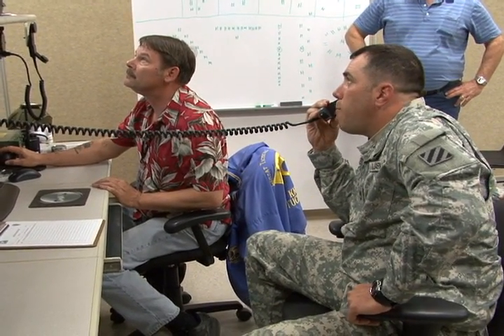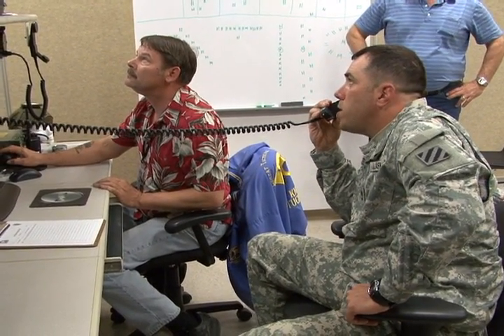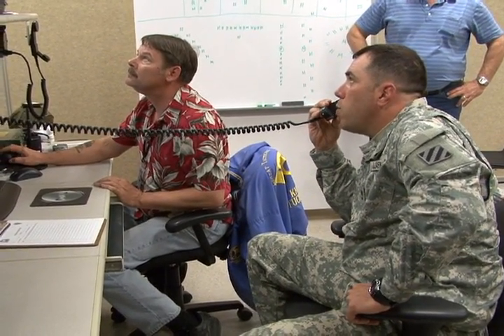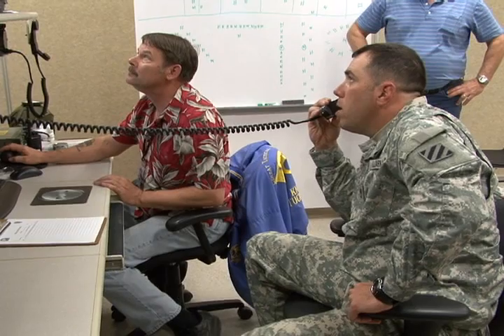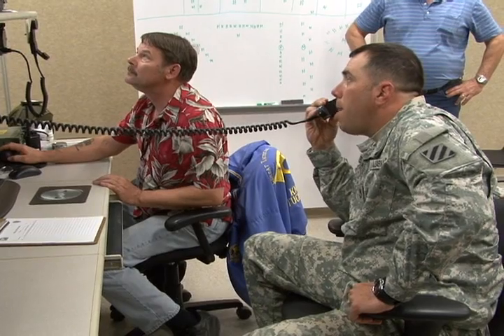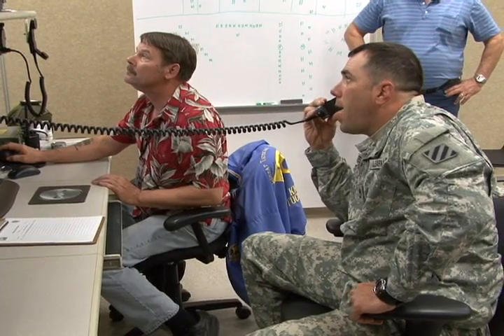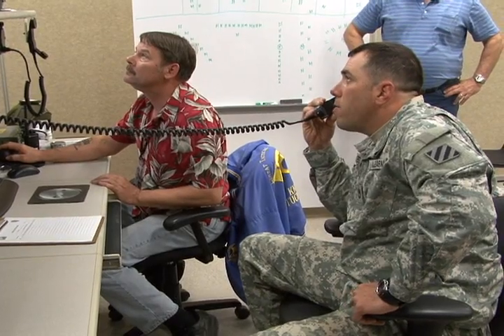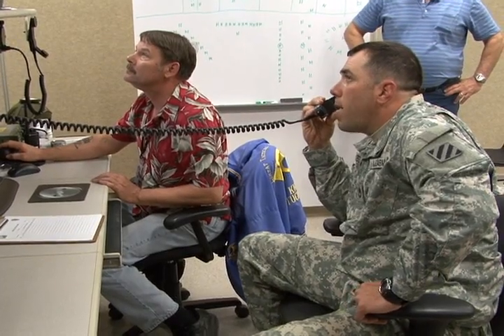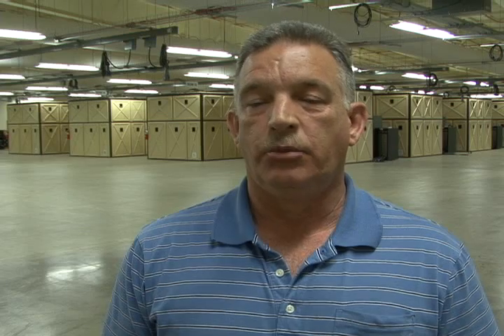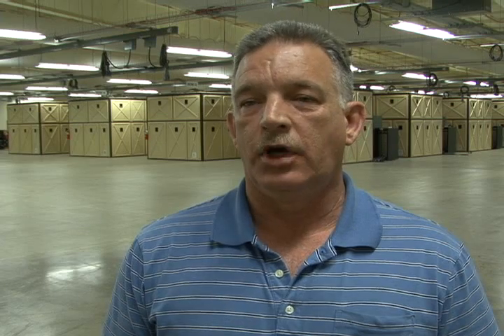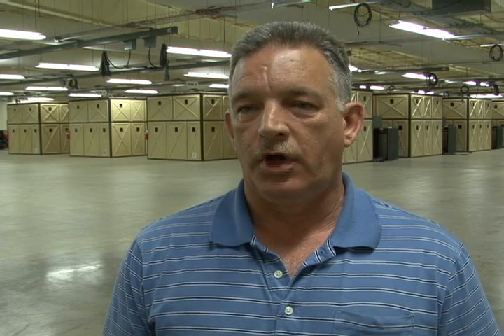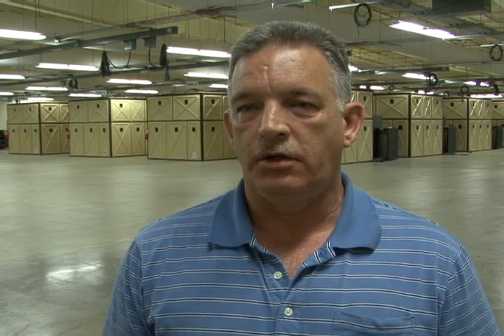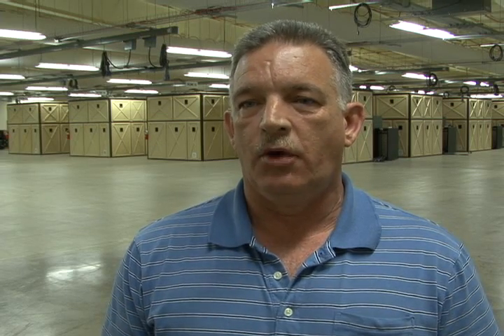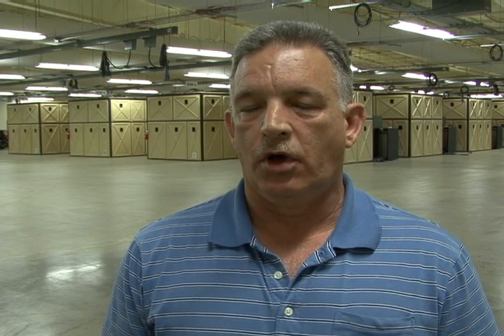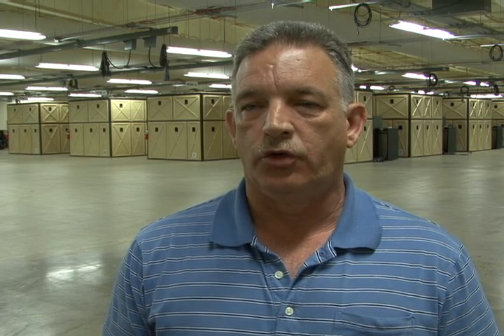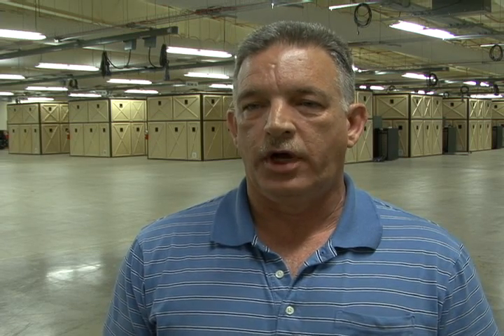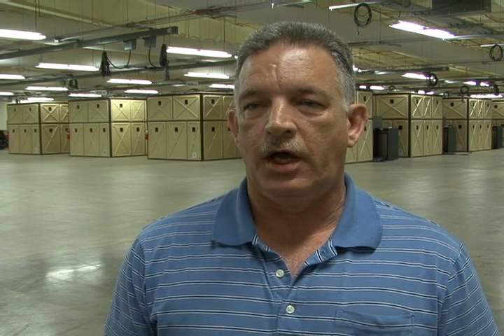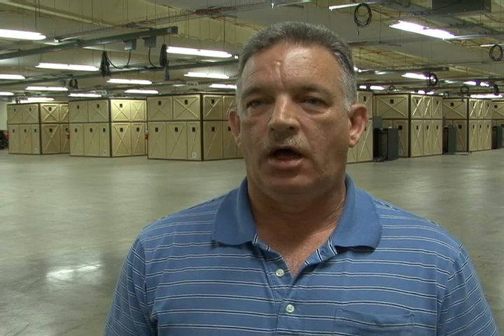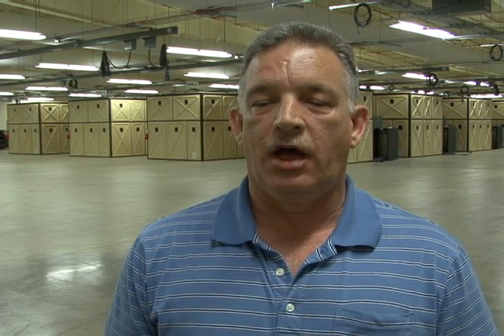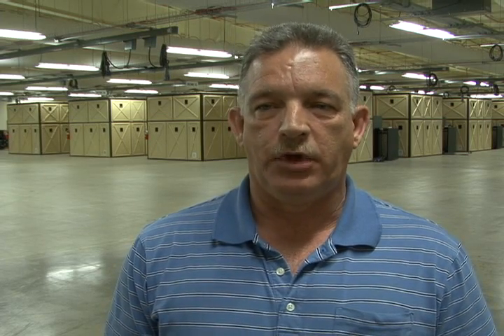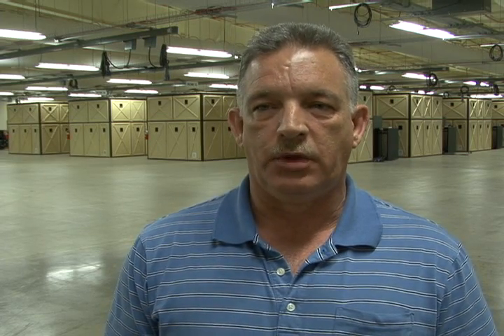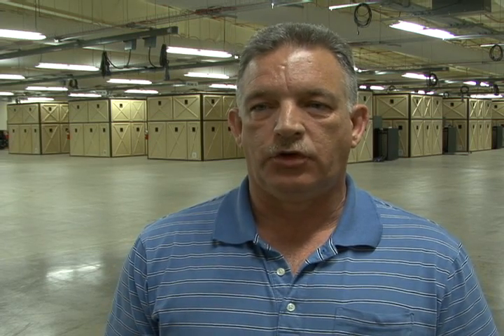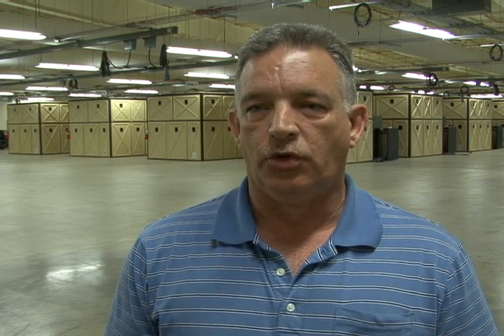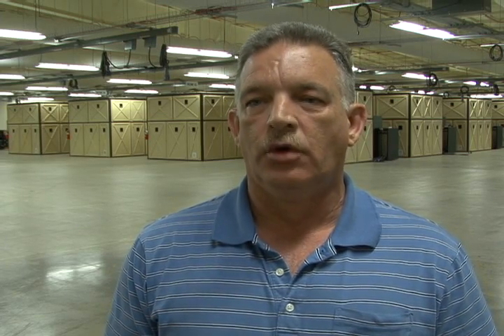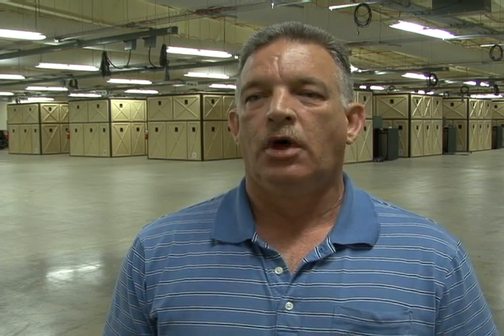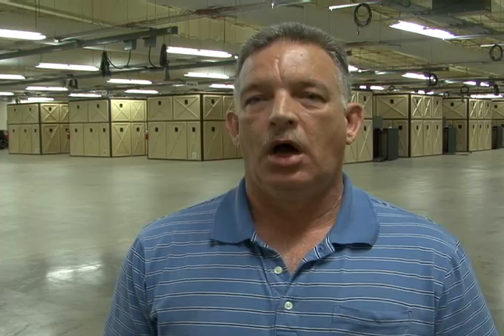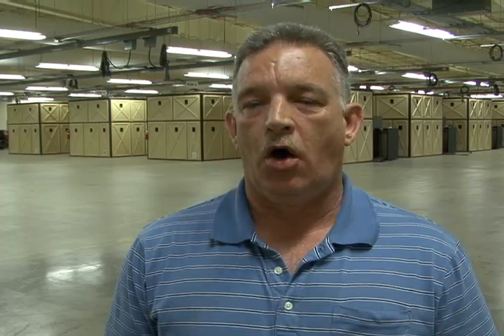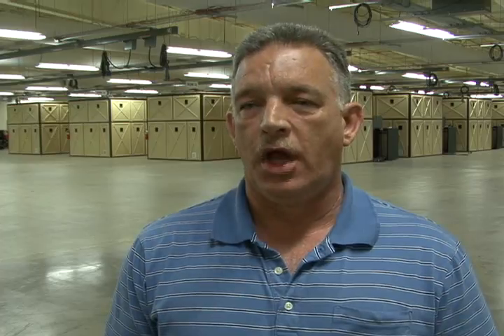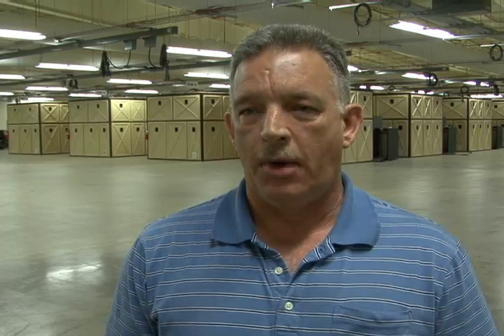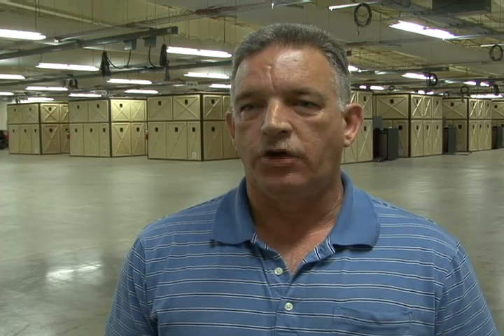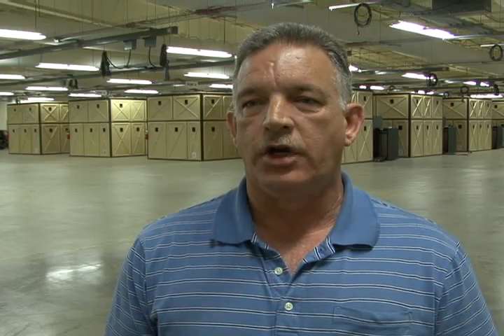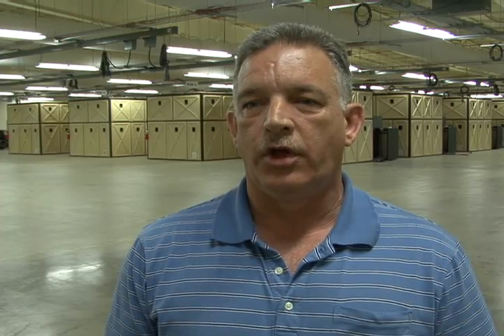The command post of the future — we can train that. MCS Light — we can also train that. FBCV2, all the knobology and everything.